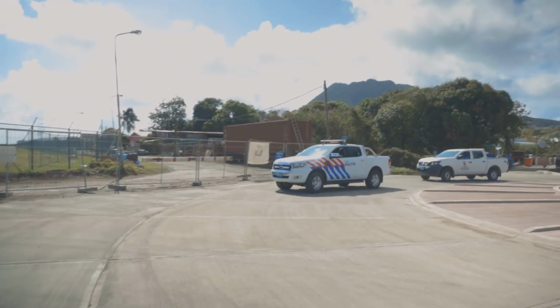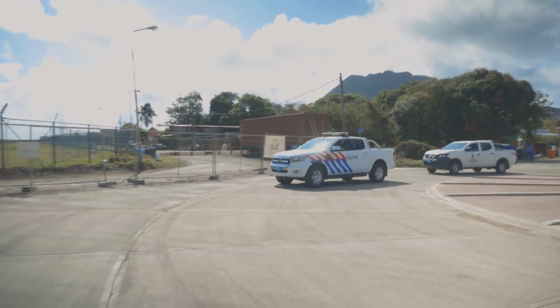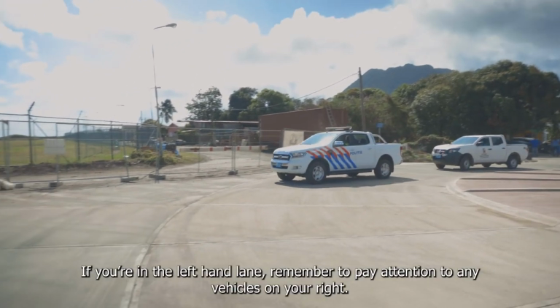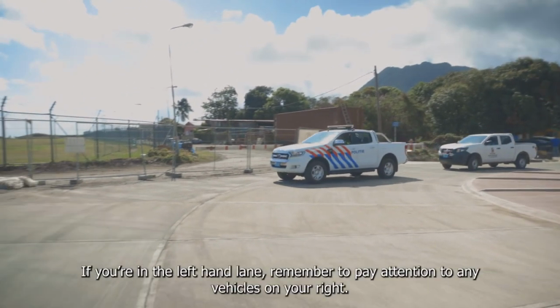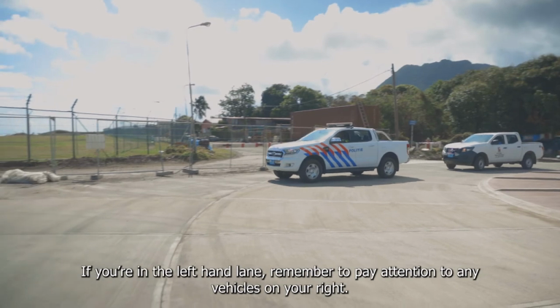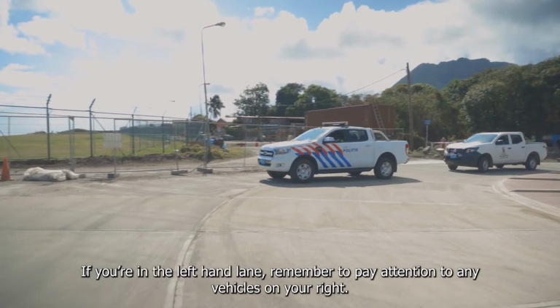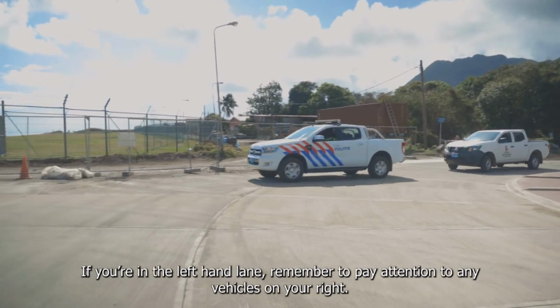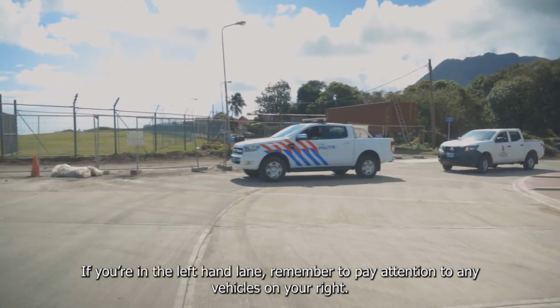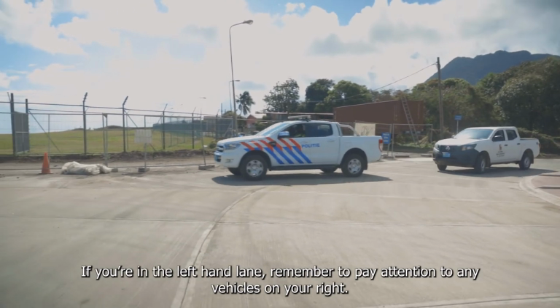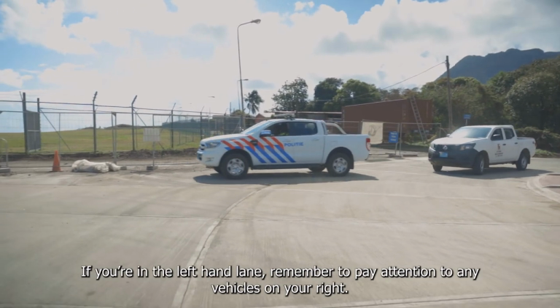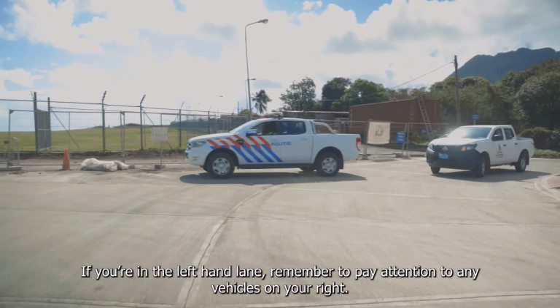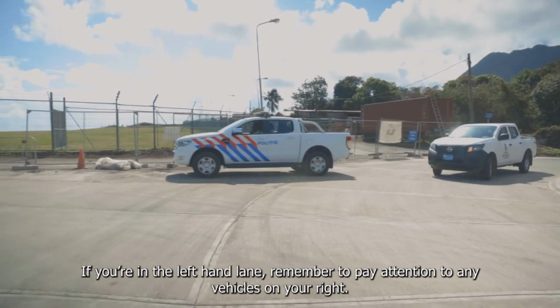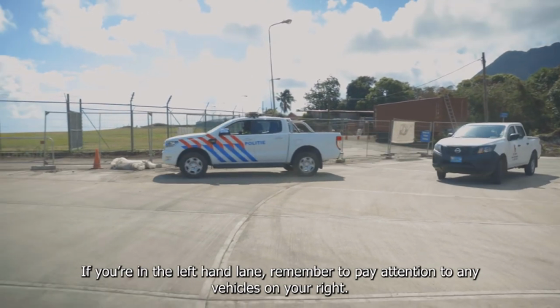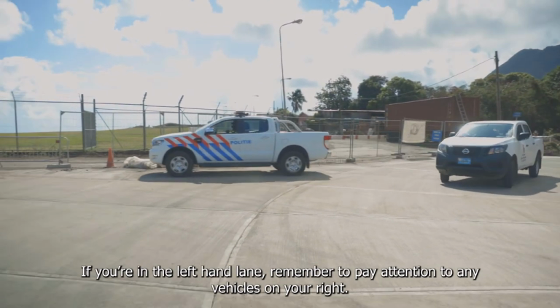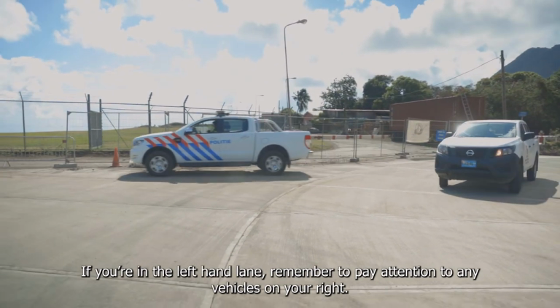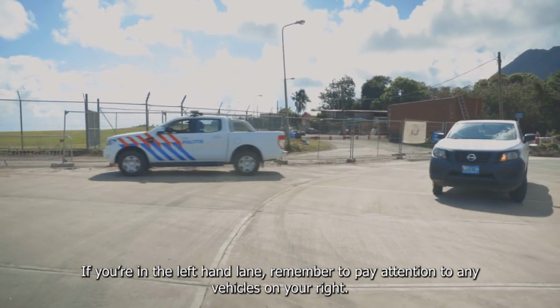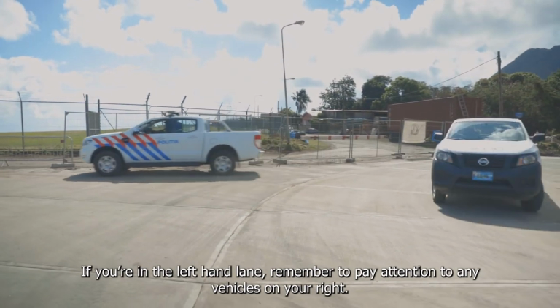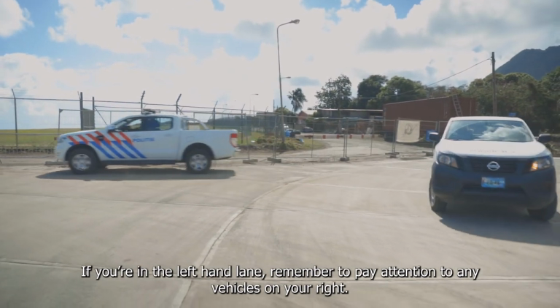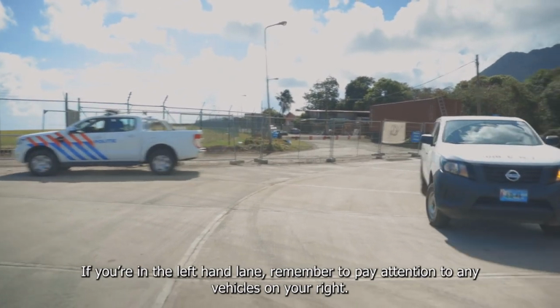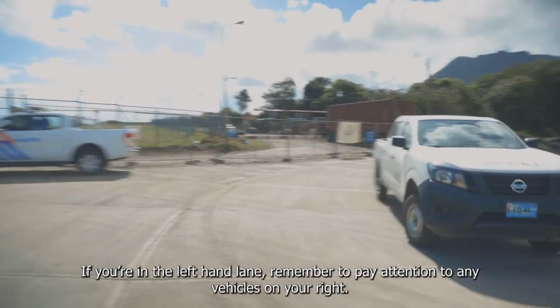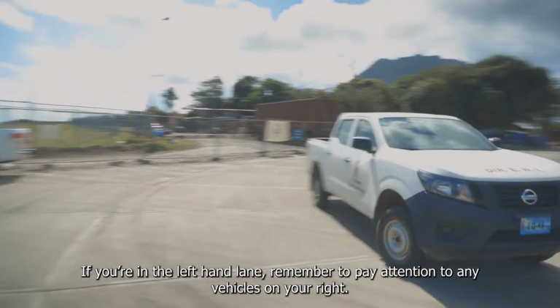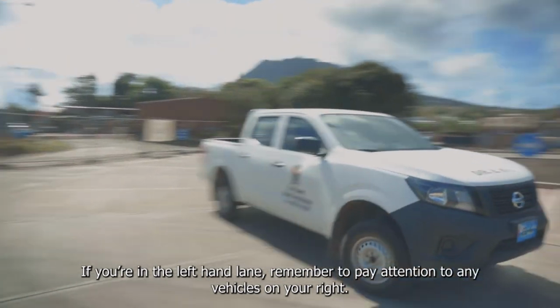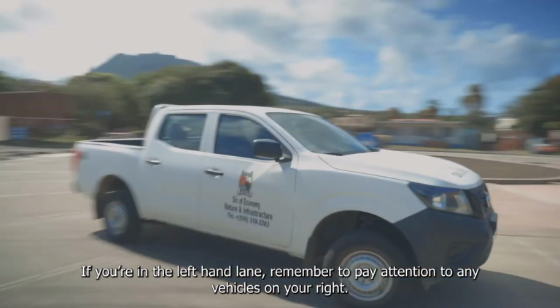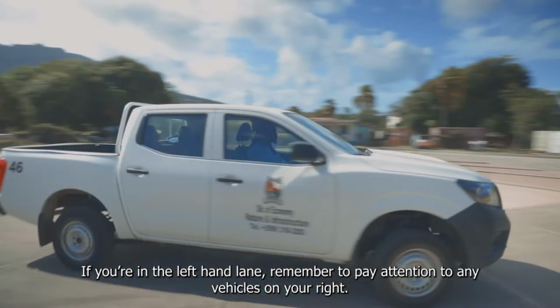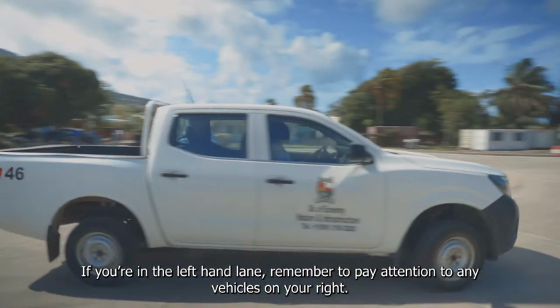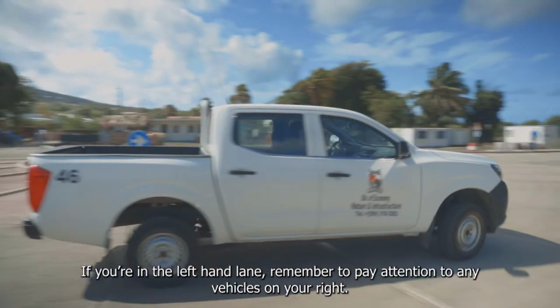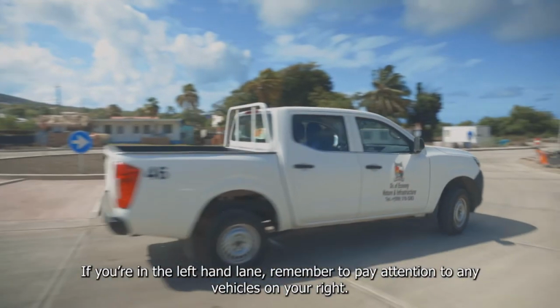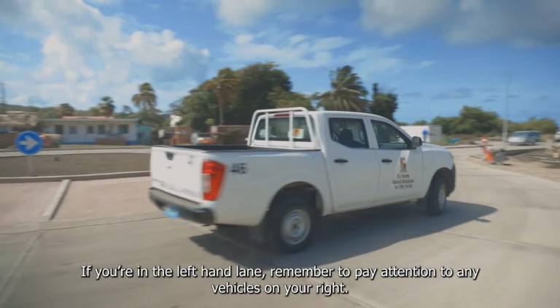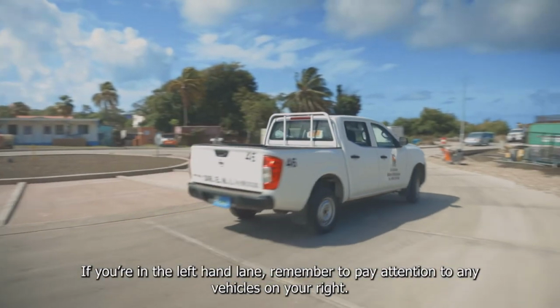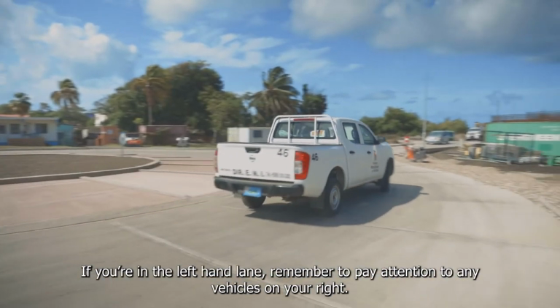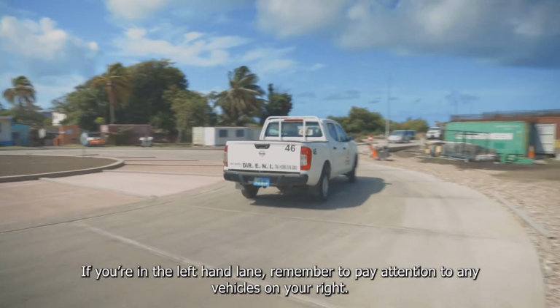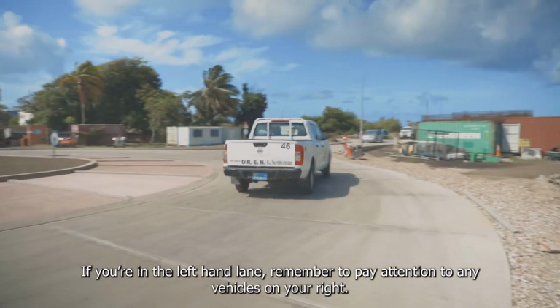If you're in the left-hand lane, remember to pay attention to any vehicles on your right.